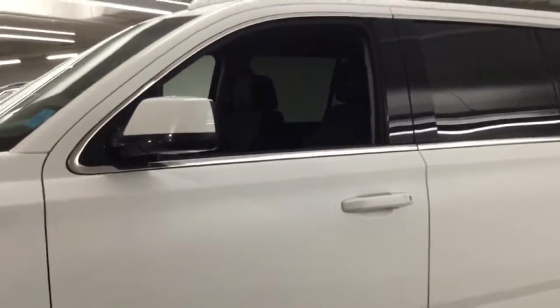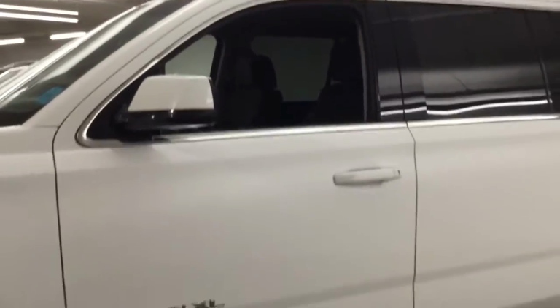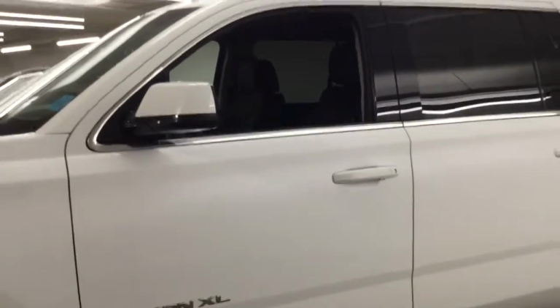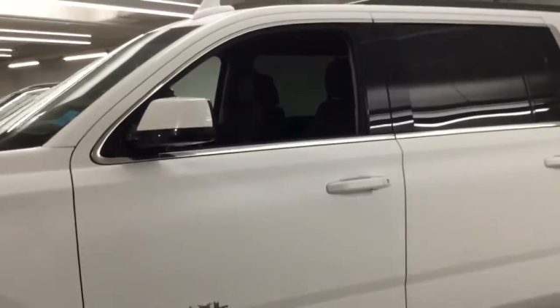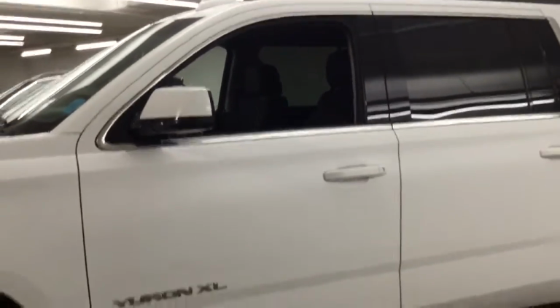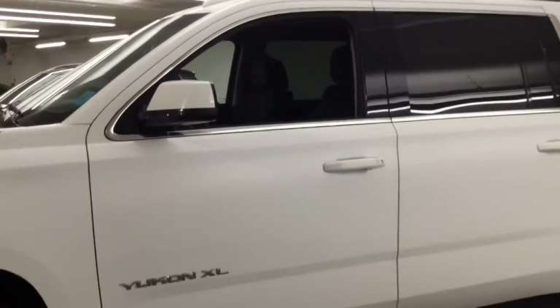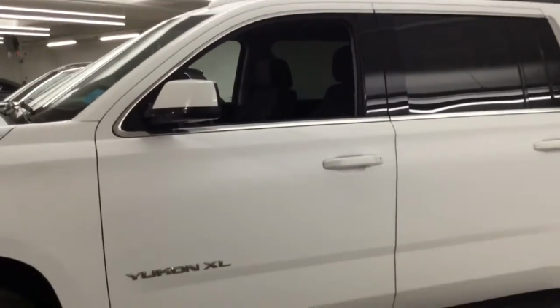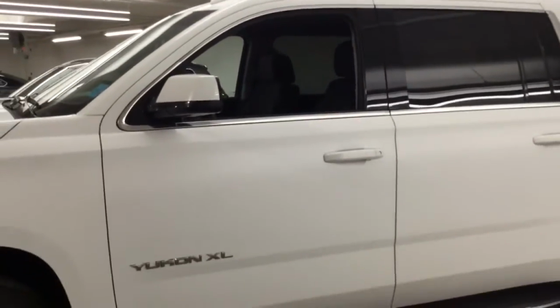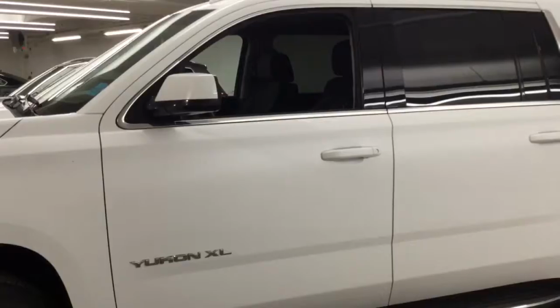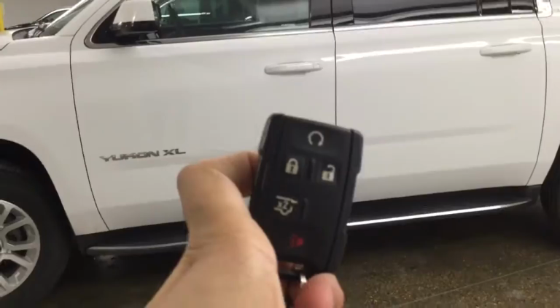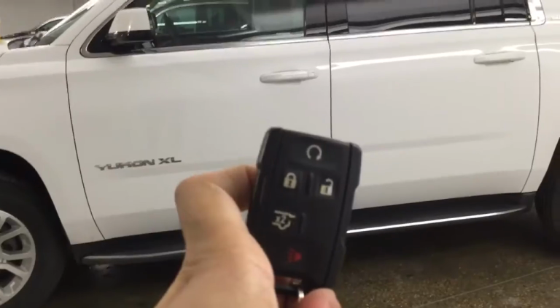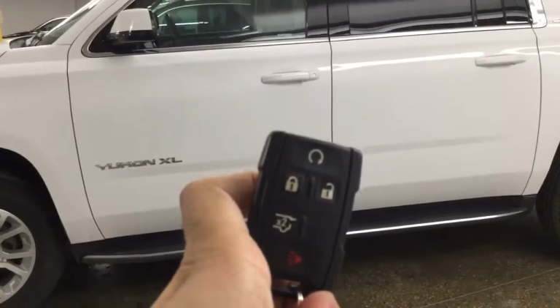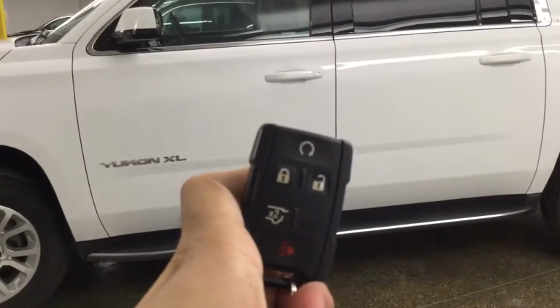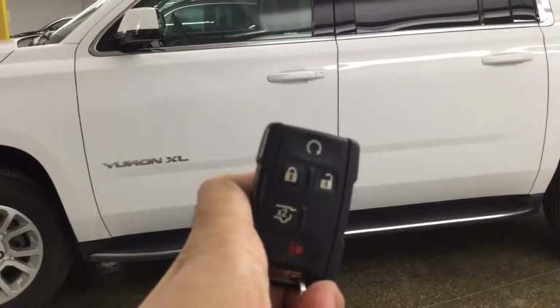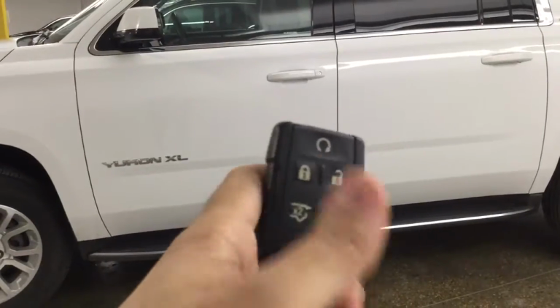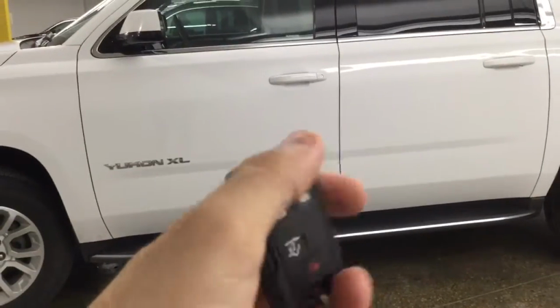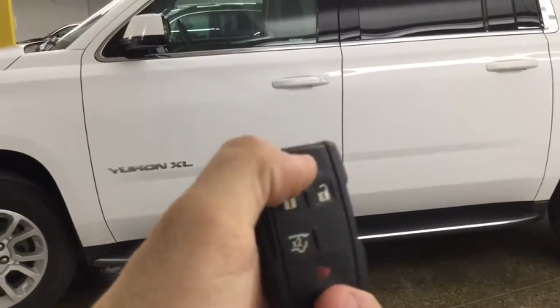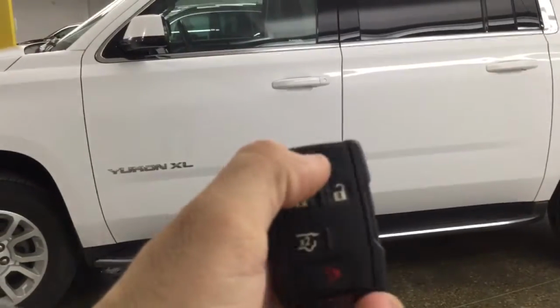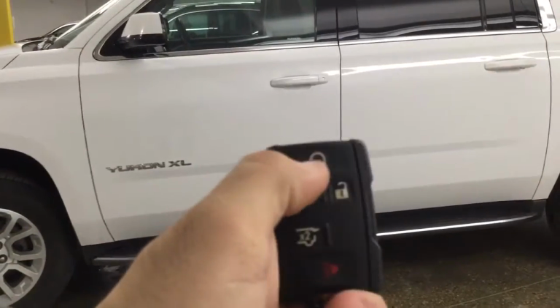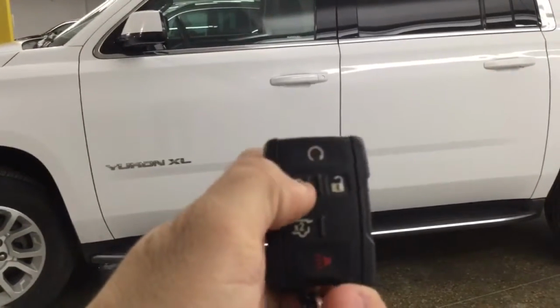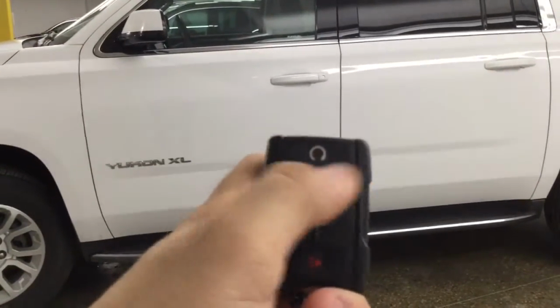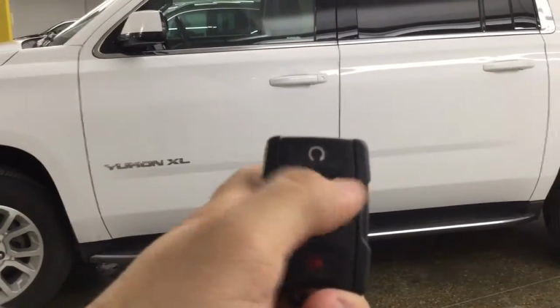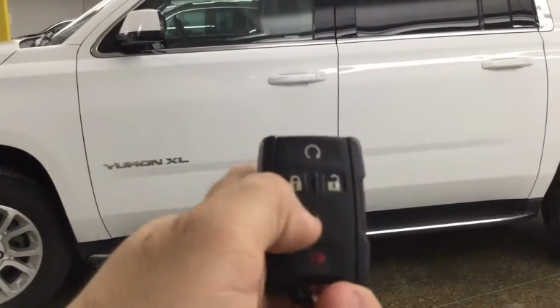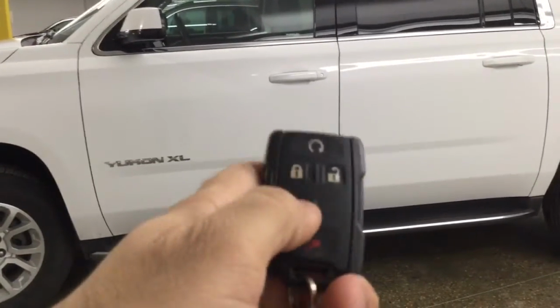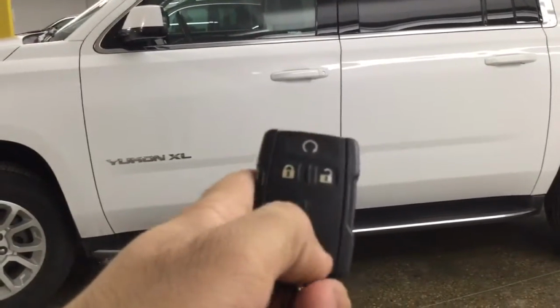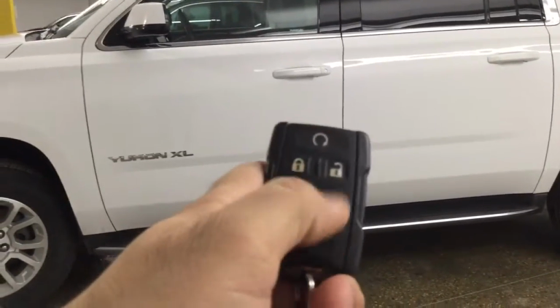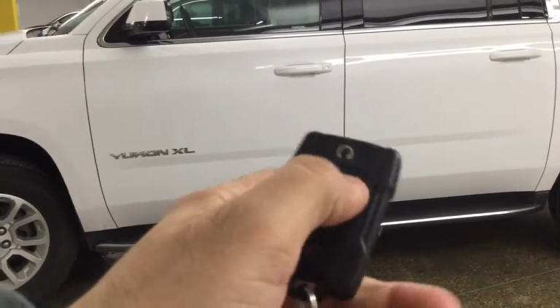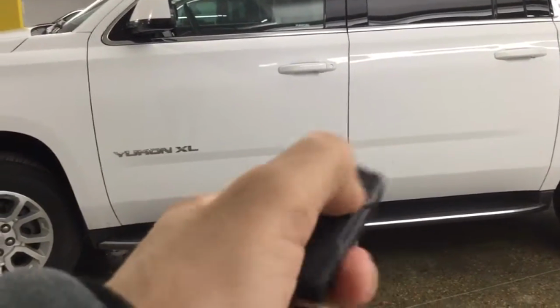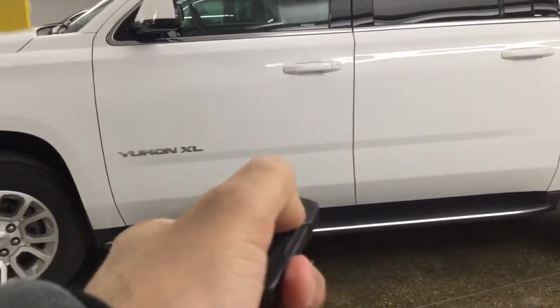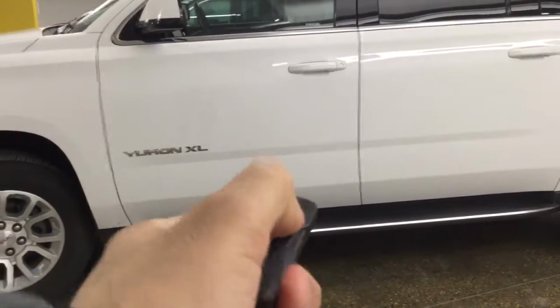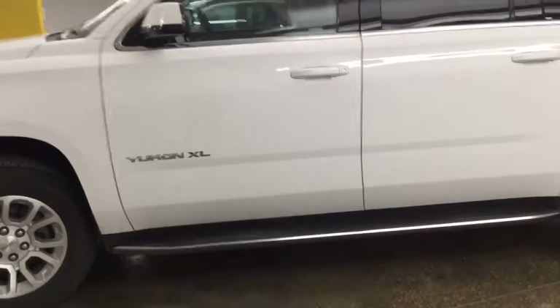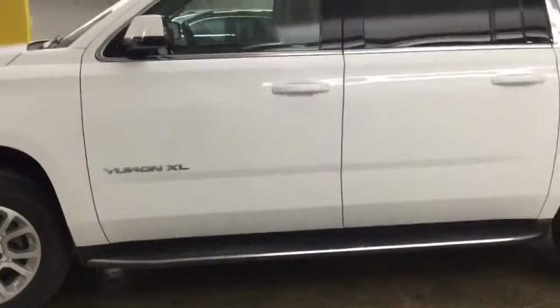Let me grab the key so we can take a look inside. We have the key here — we have the remote start, lock, unlock, and the panic button. Let's go ahead and unlock the car.